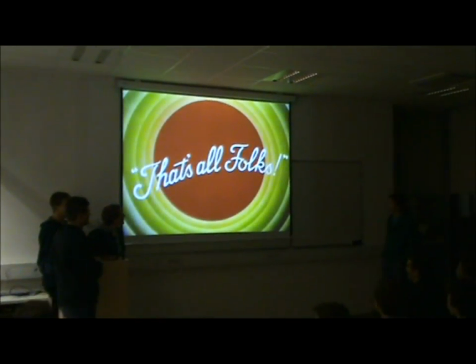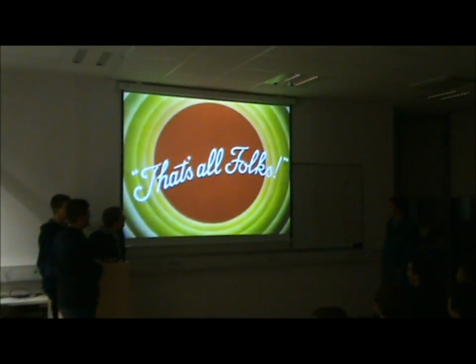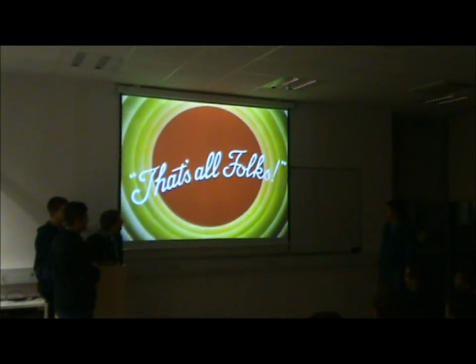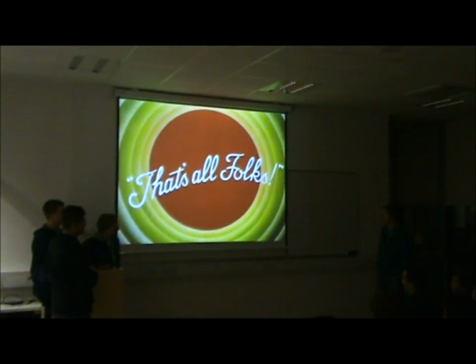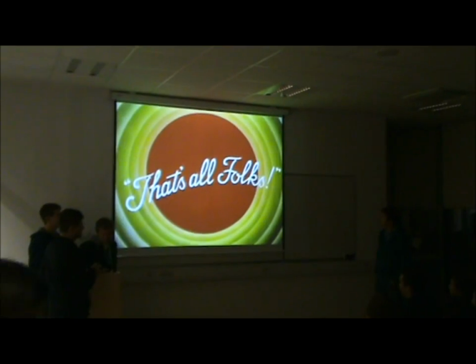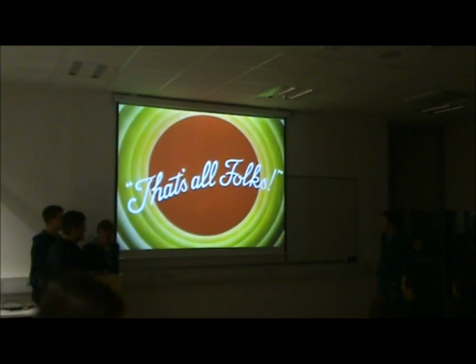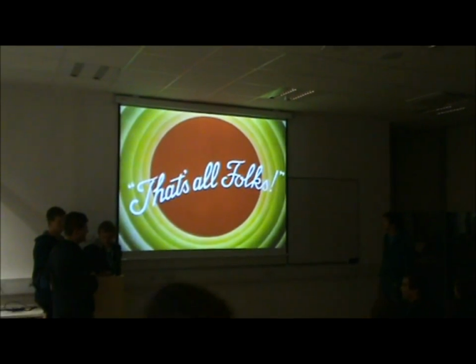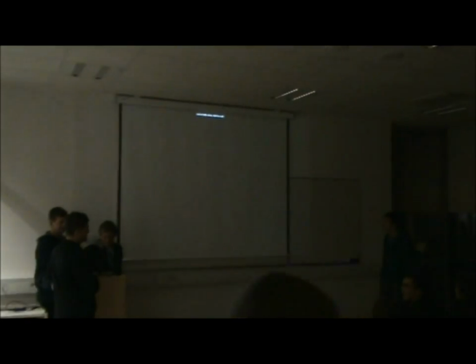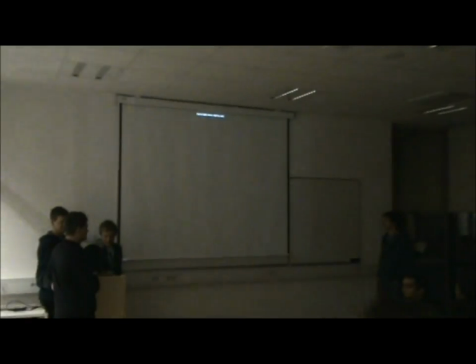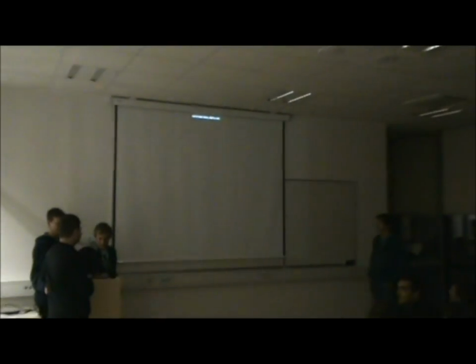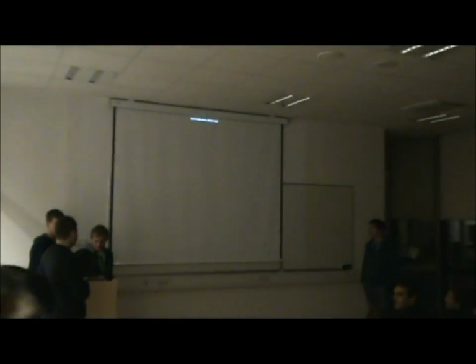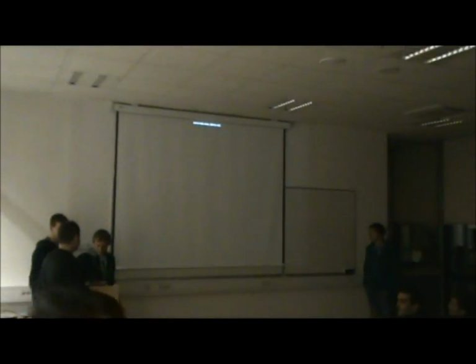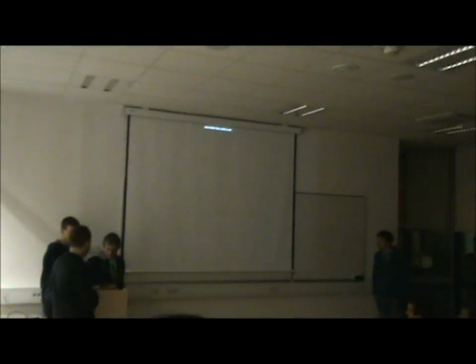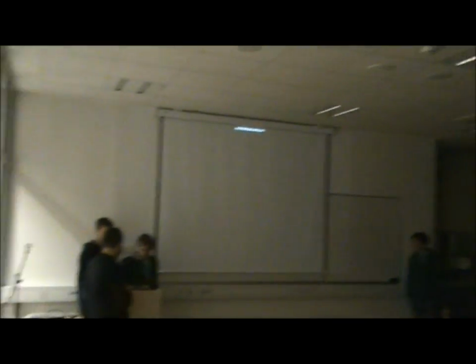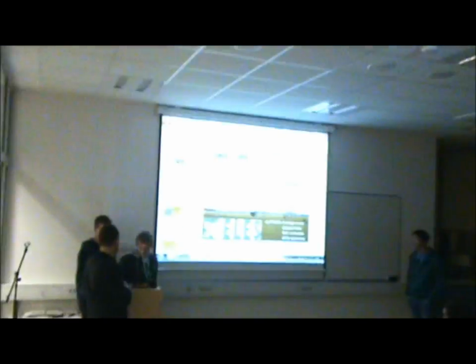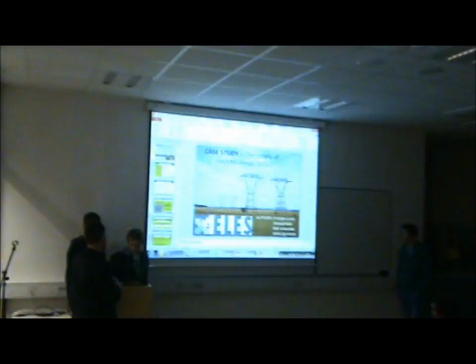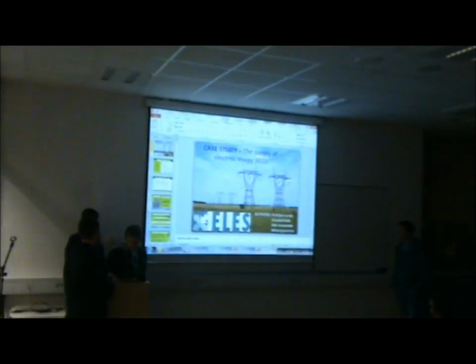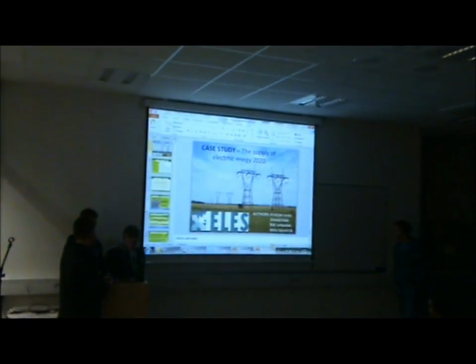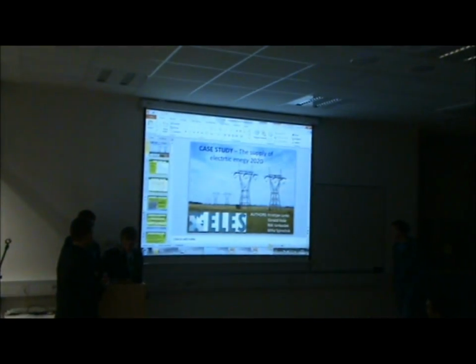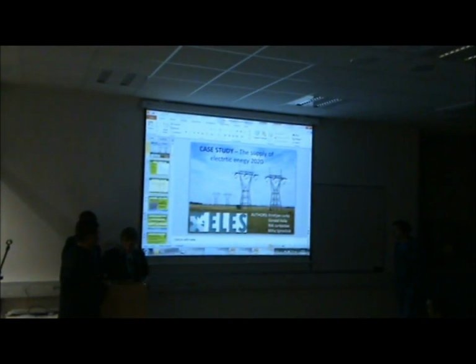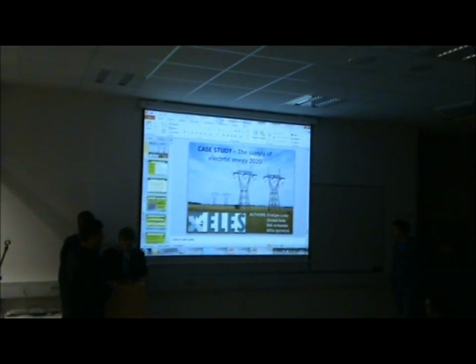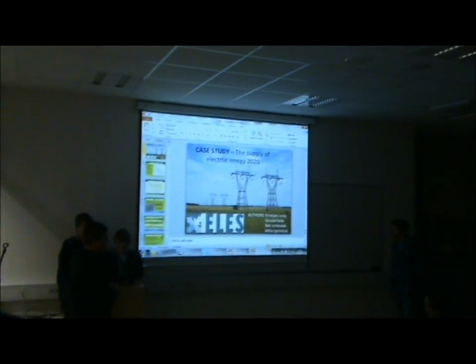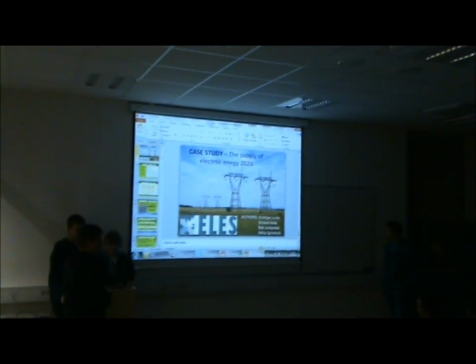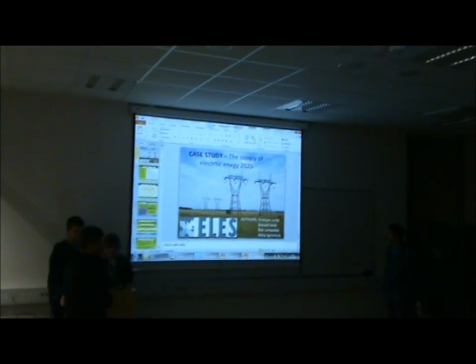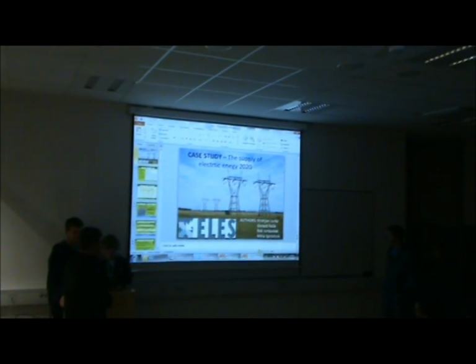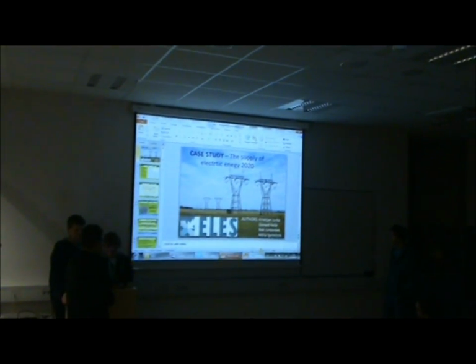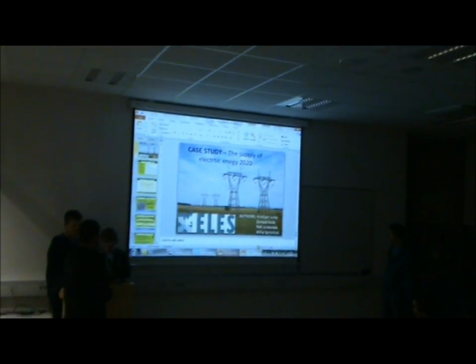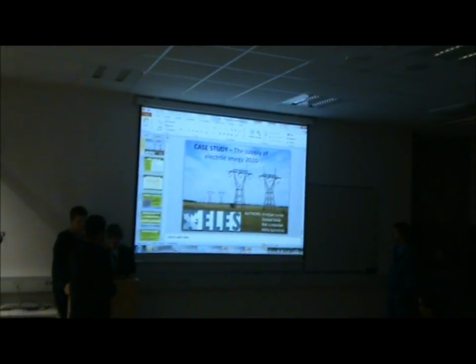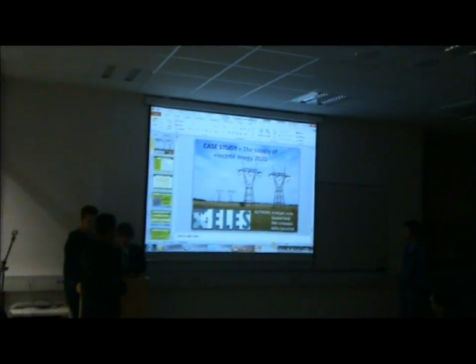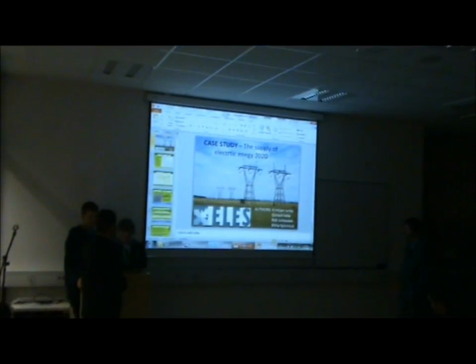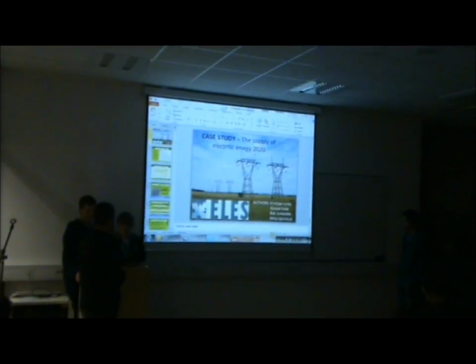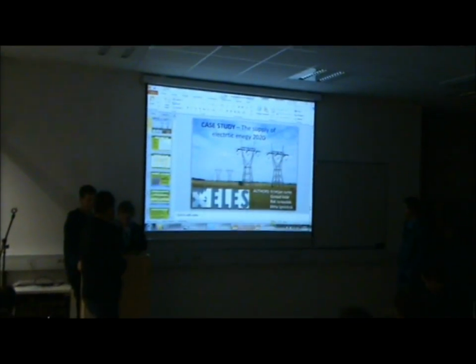That's all. That's it for the first part. Thank you.